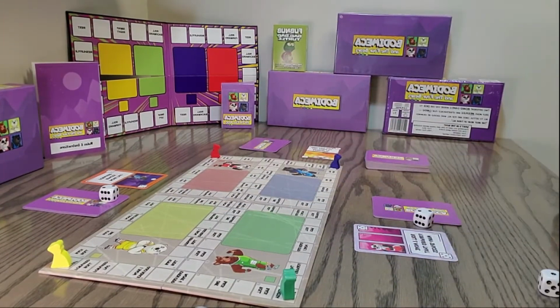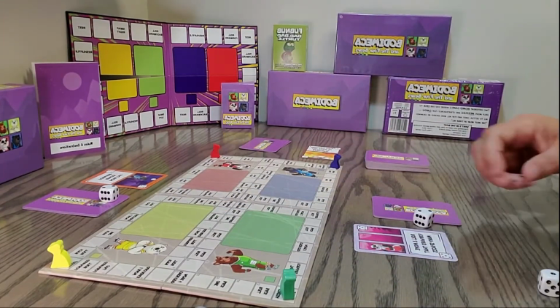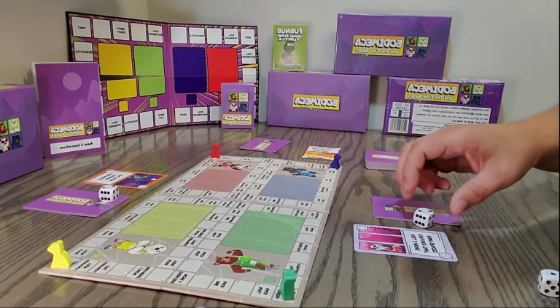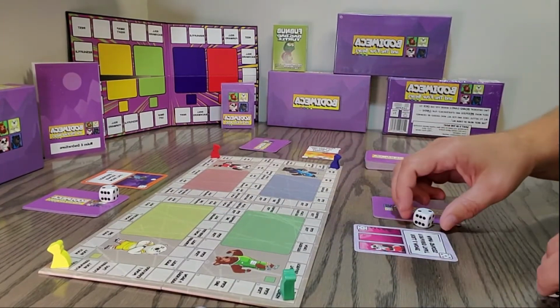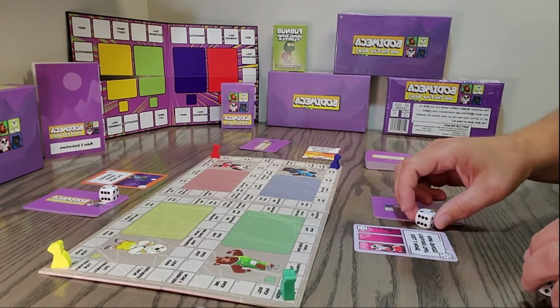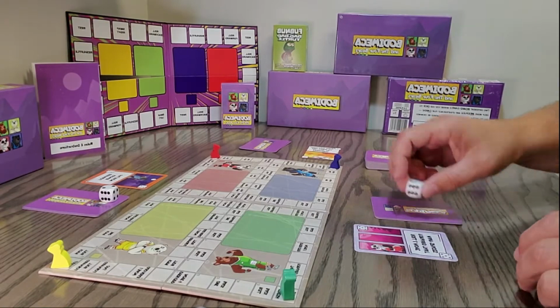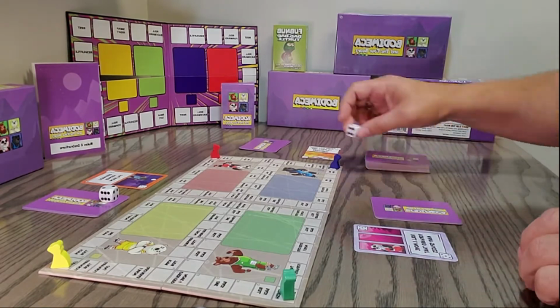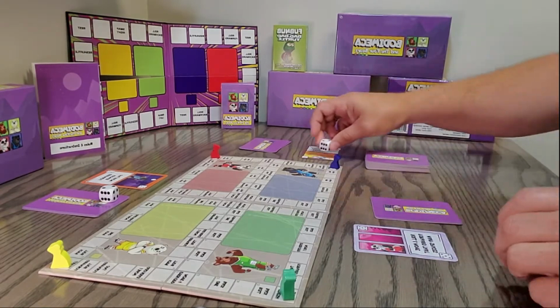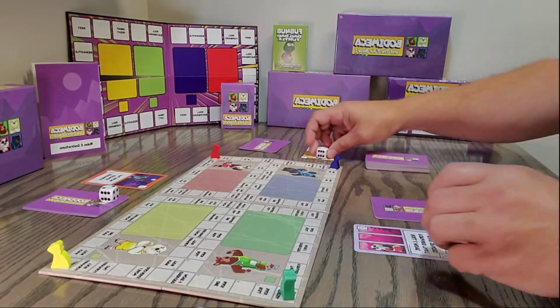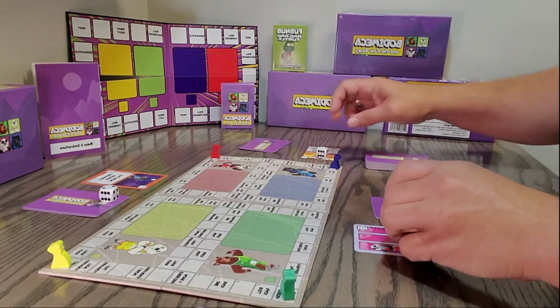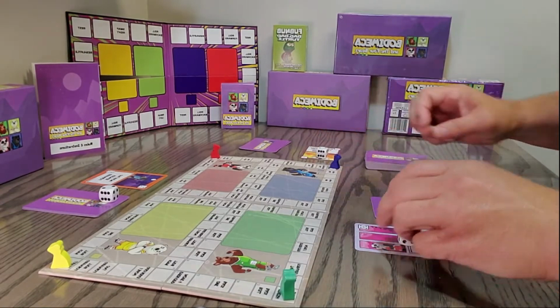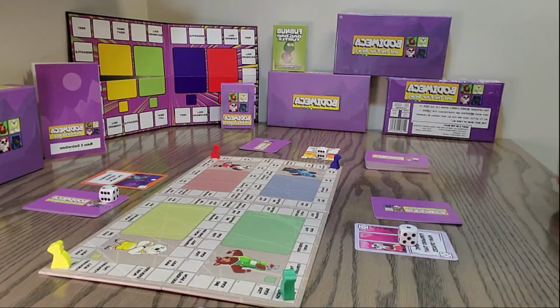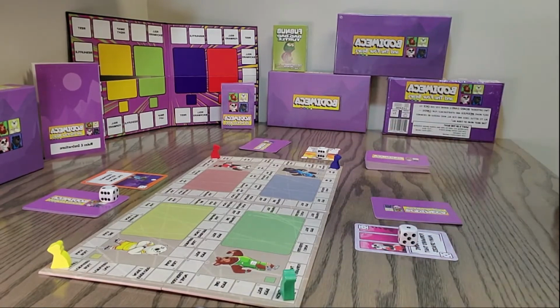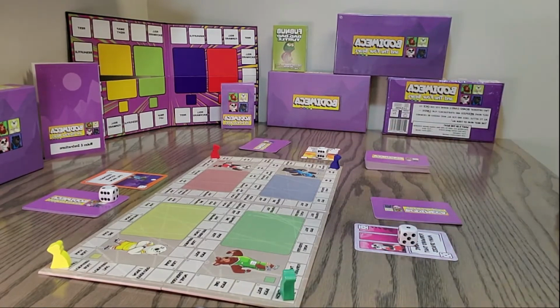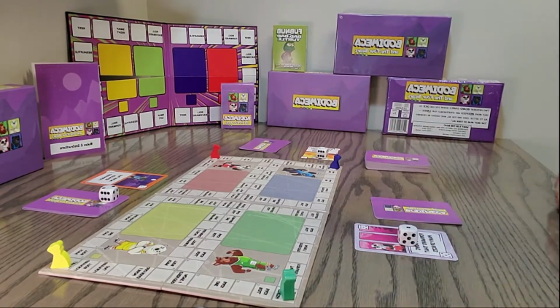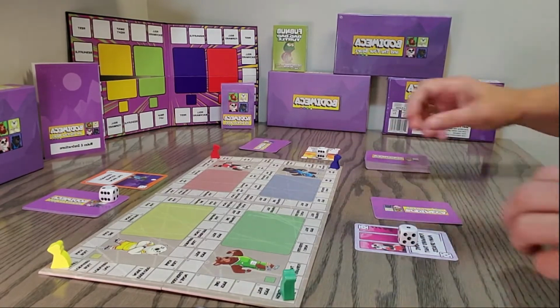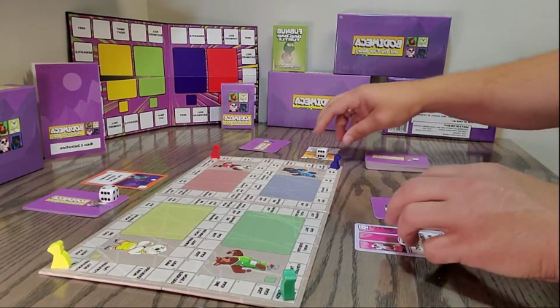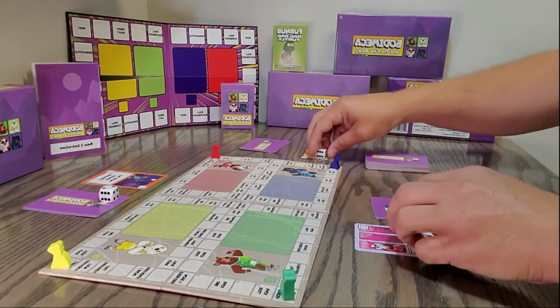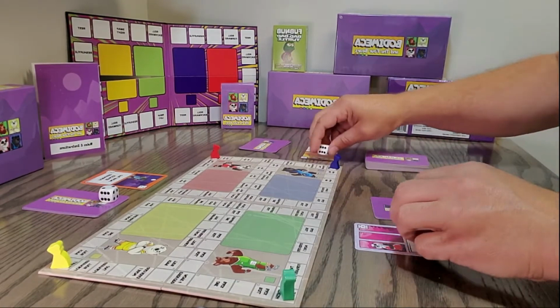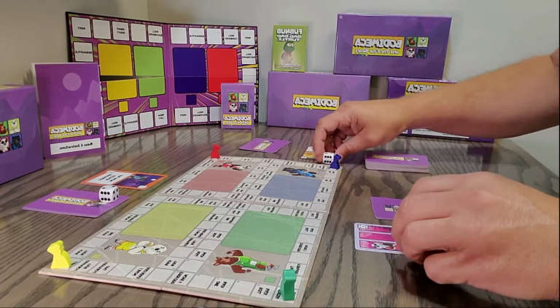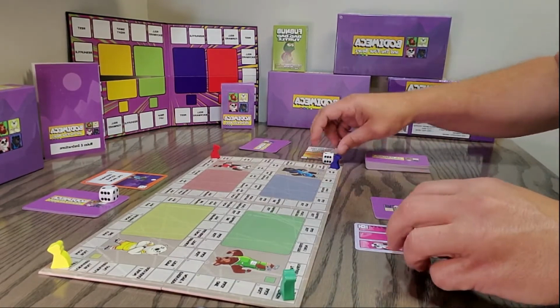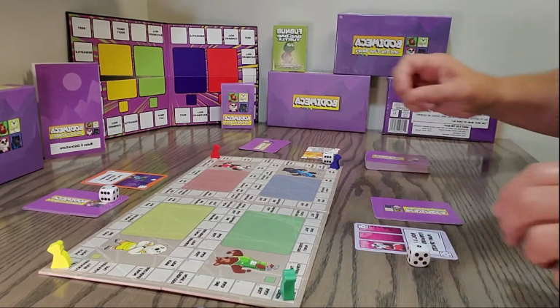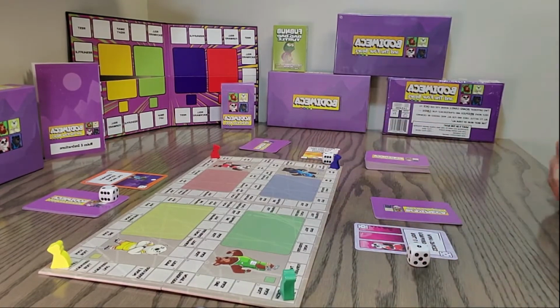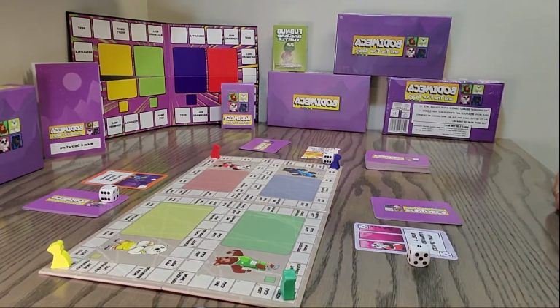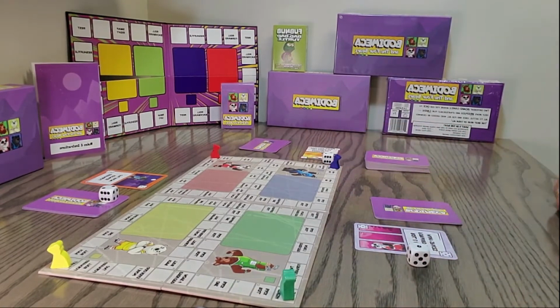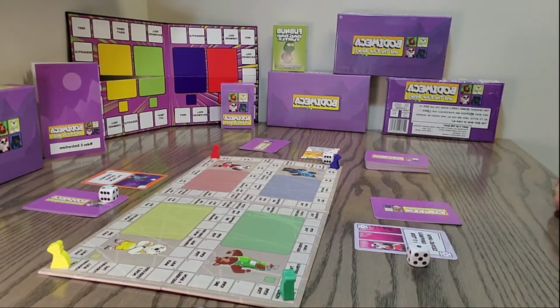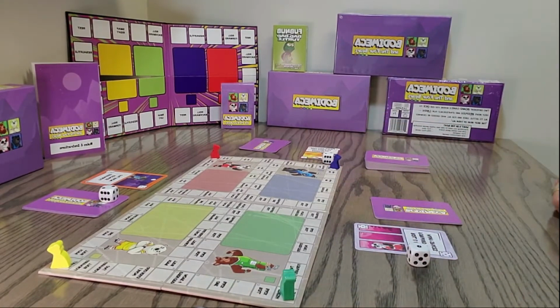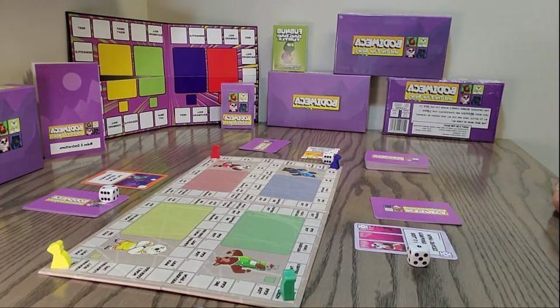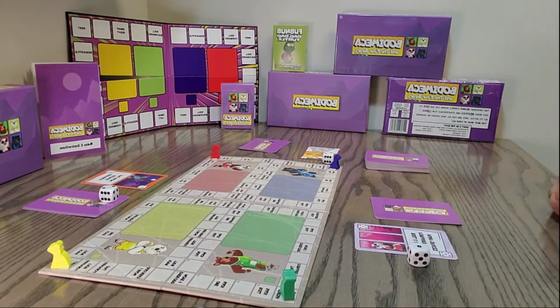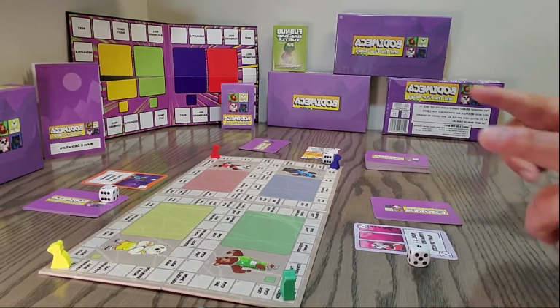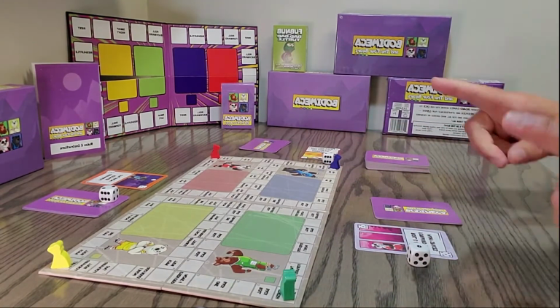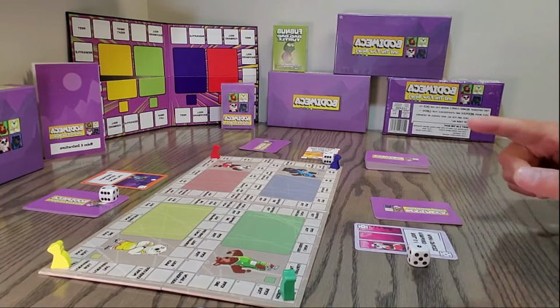The tie-break roll gives us a two and a one, so that's the order for this round.